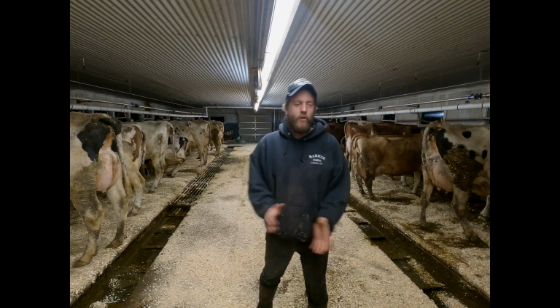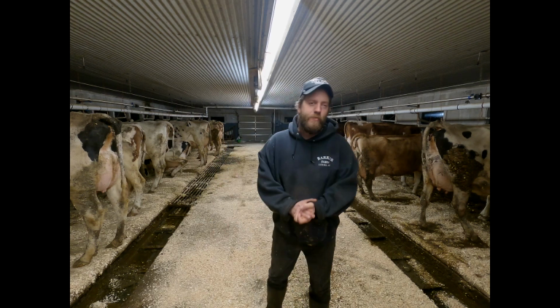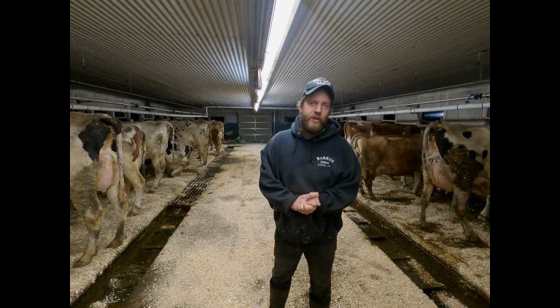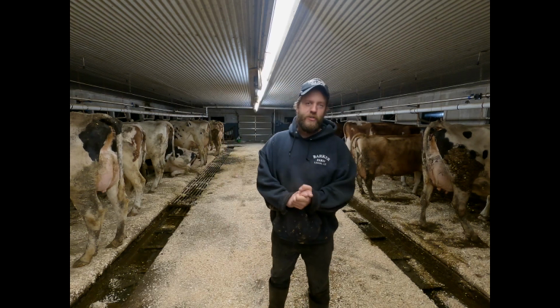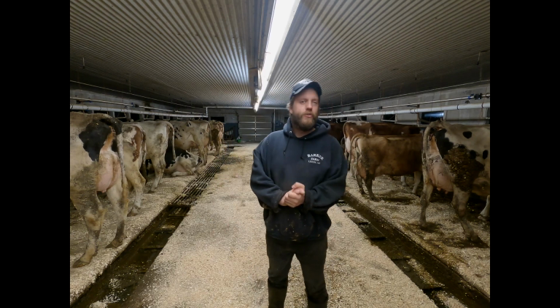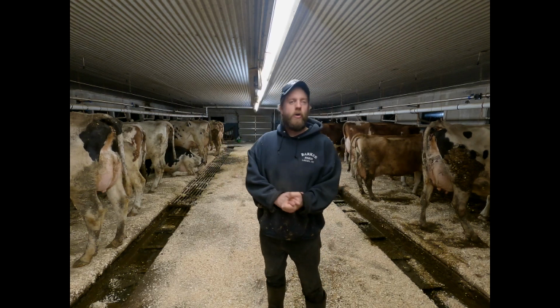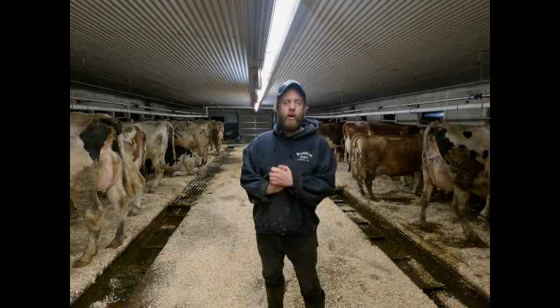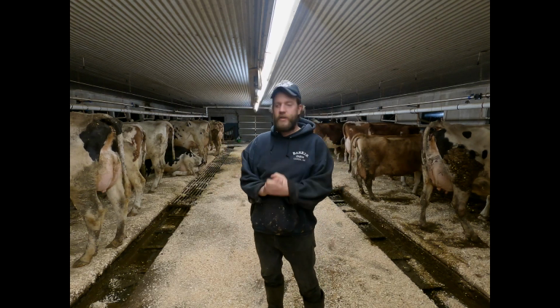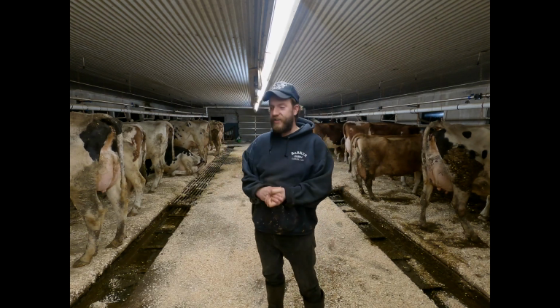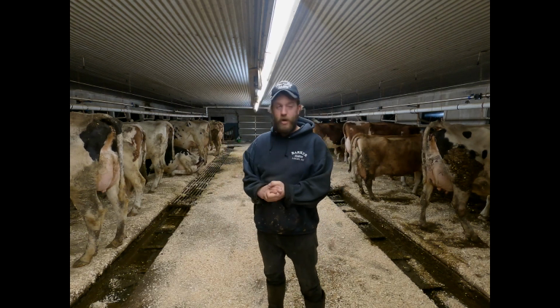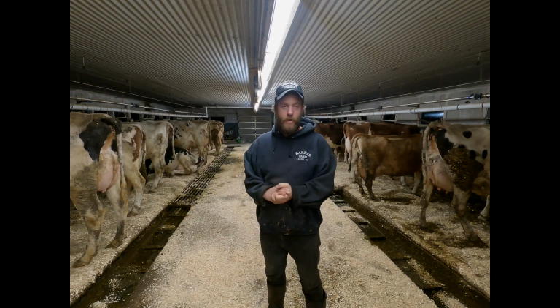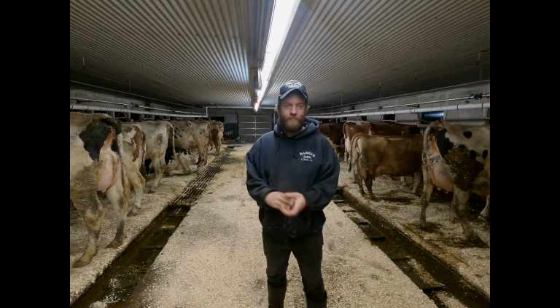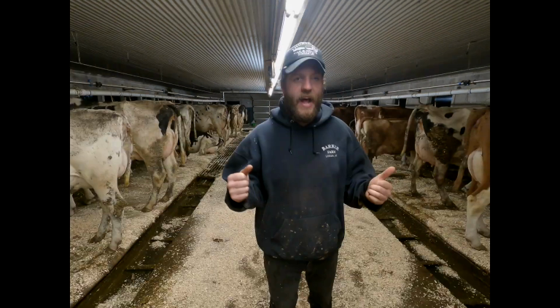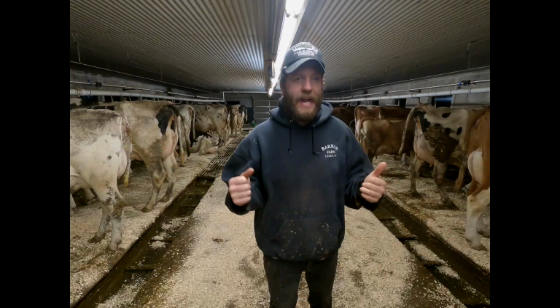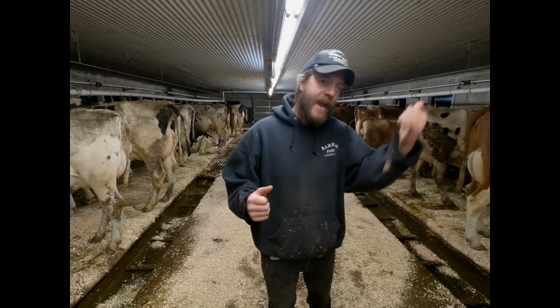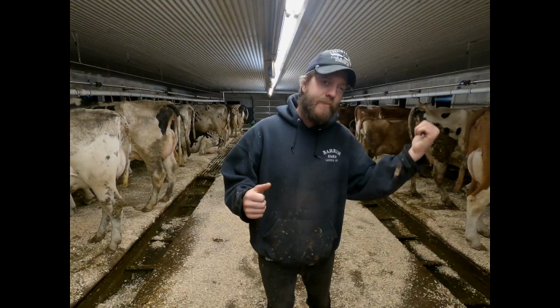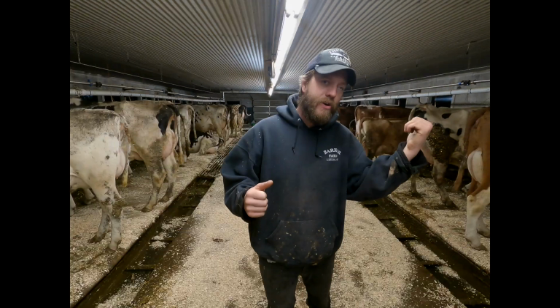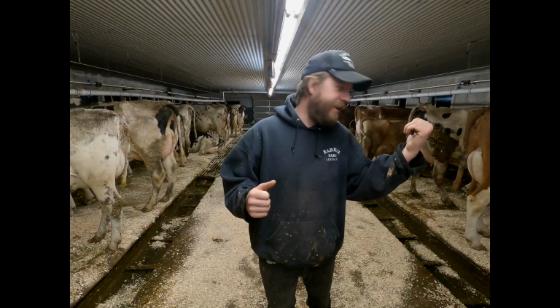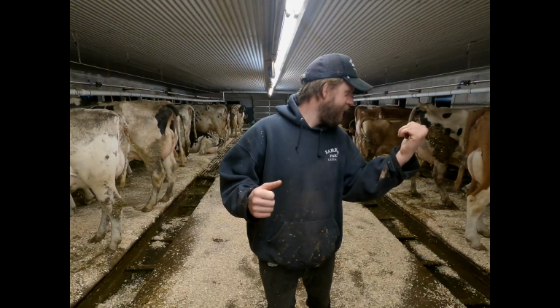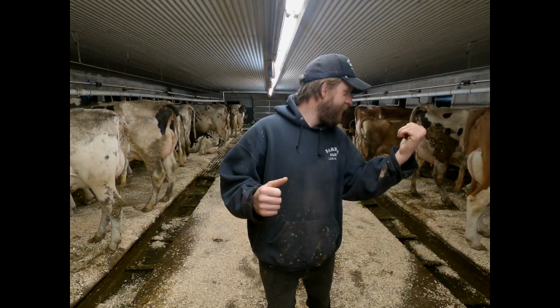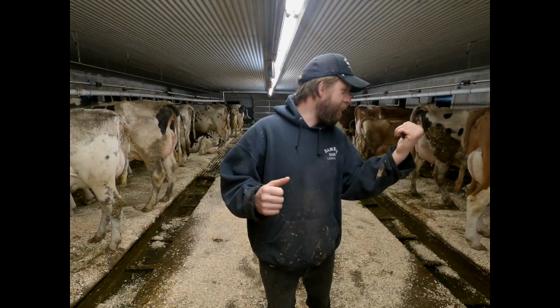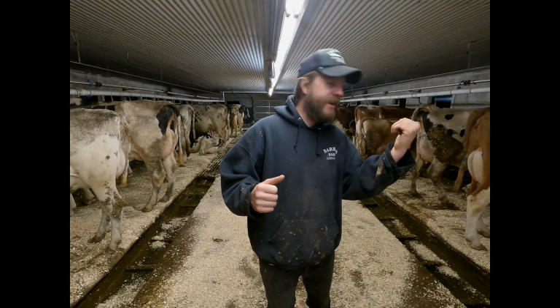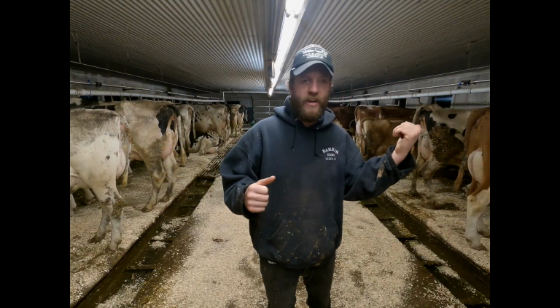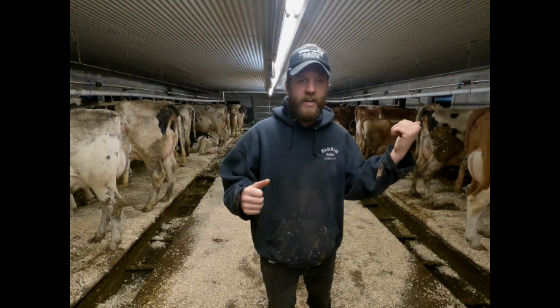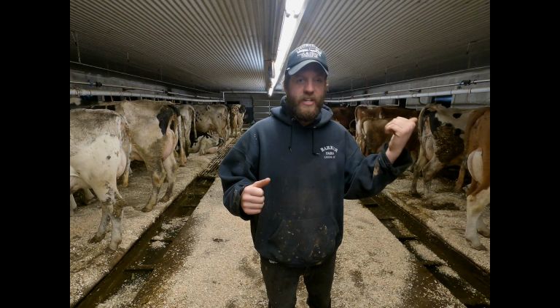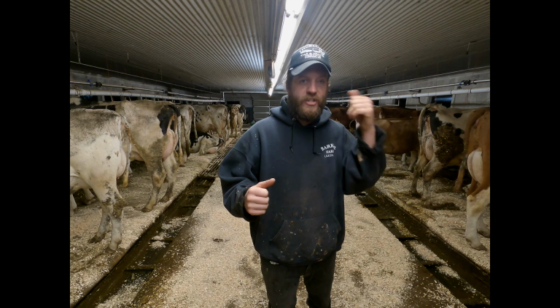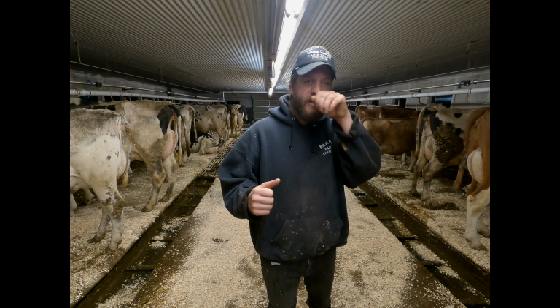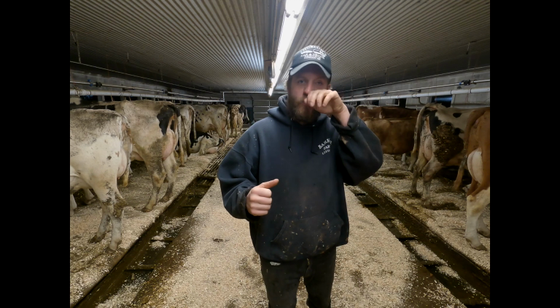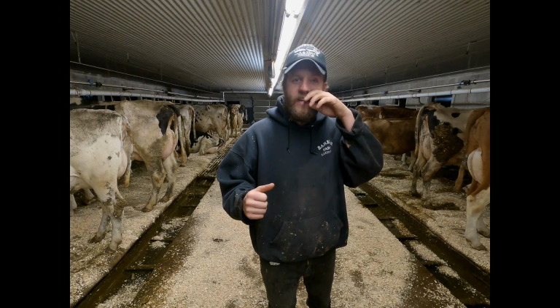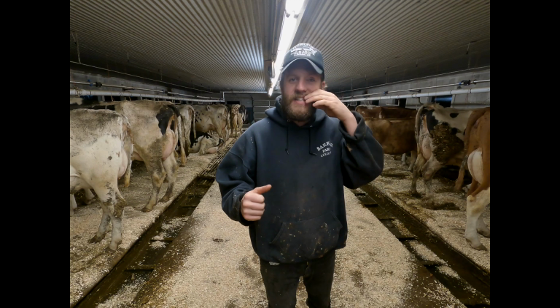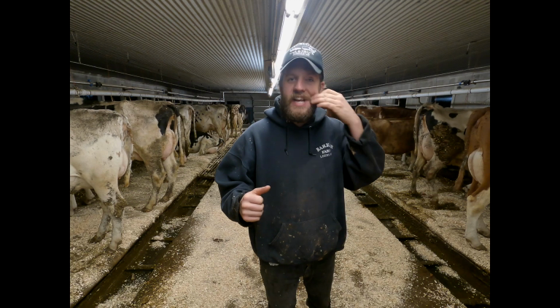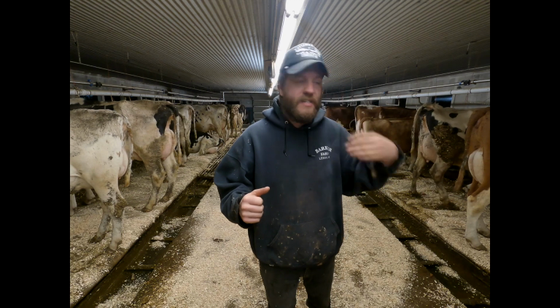Welcome to our Tiestall Barn. We've got Katie Milken over here. She's squeezing teats.